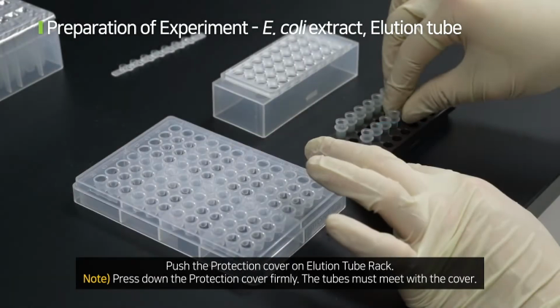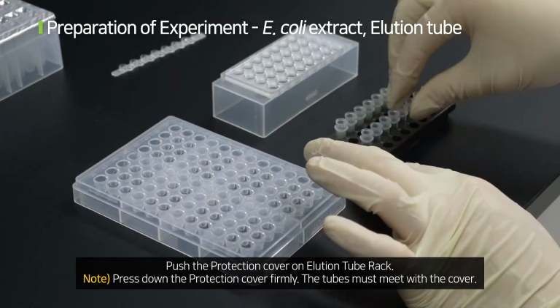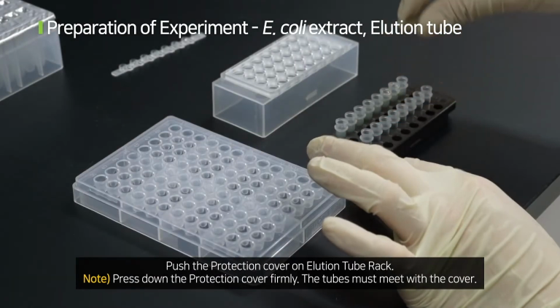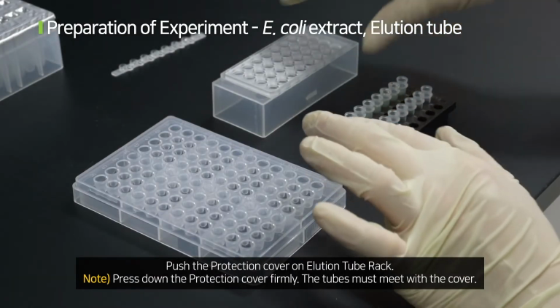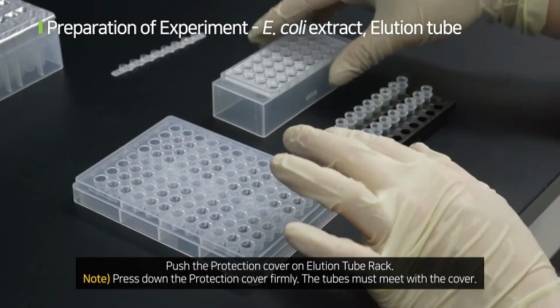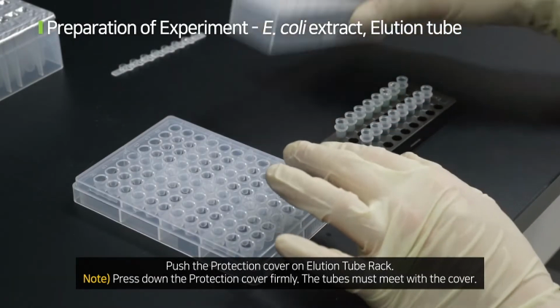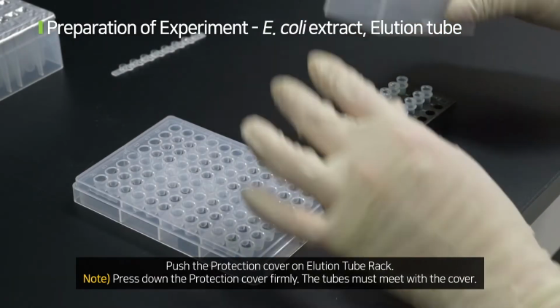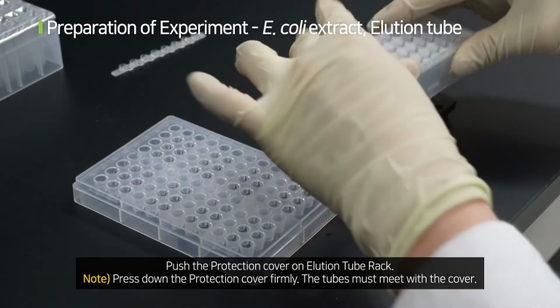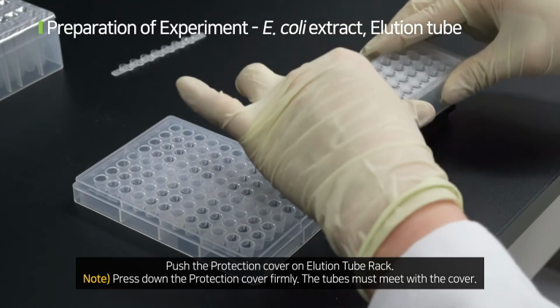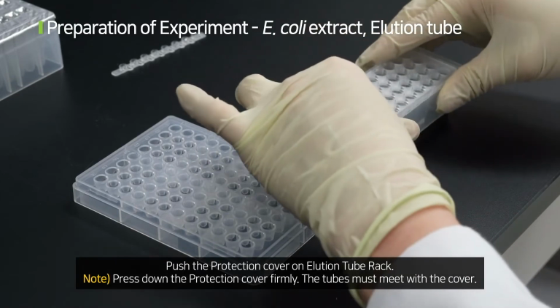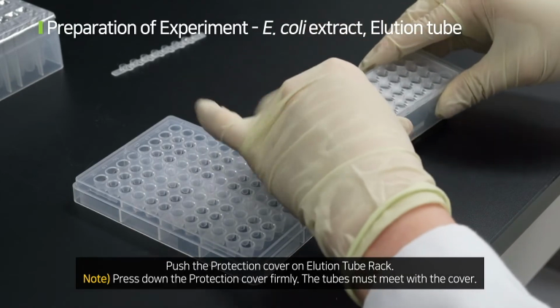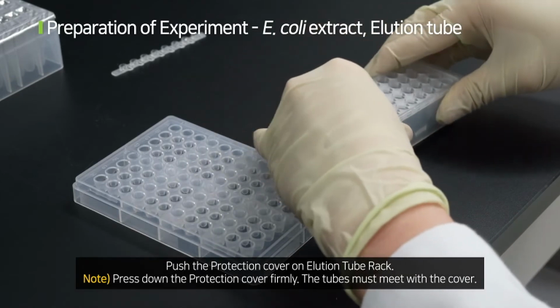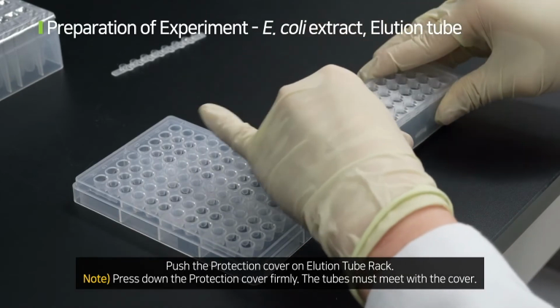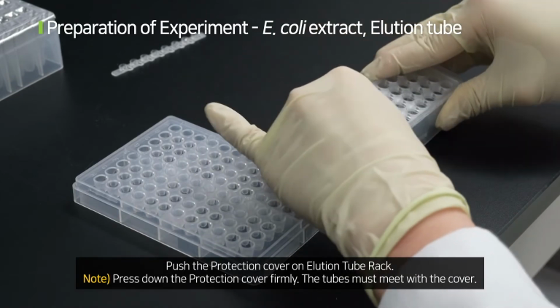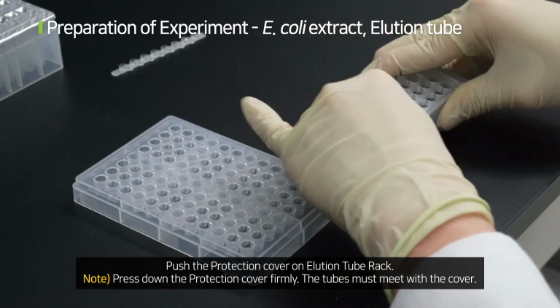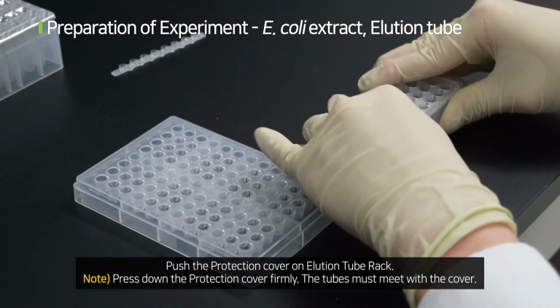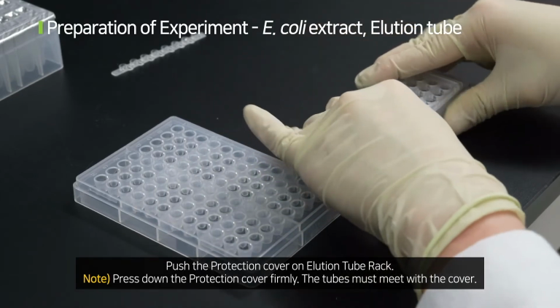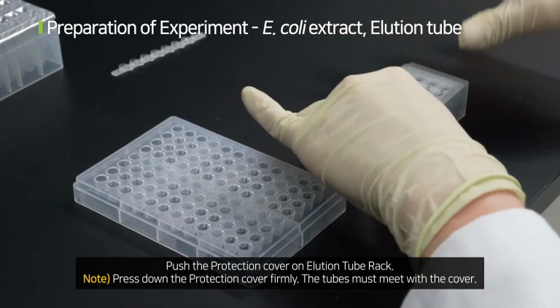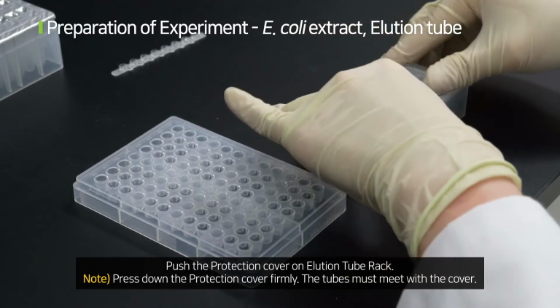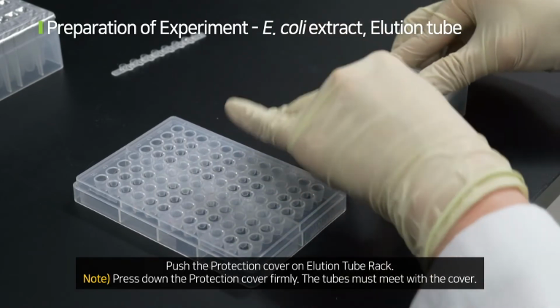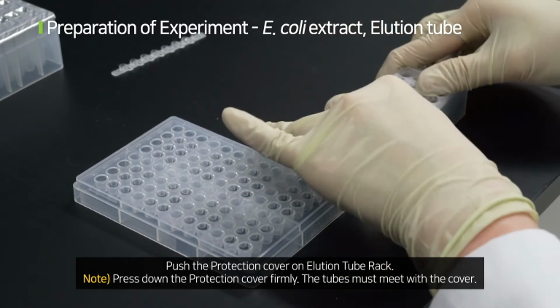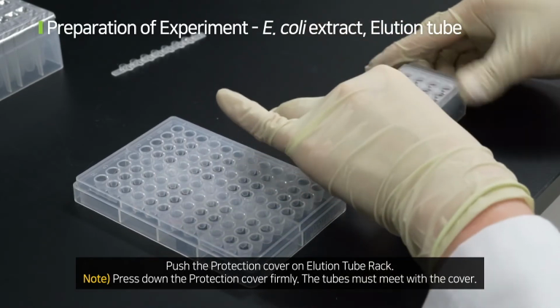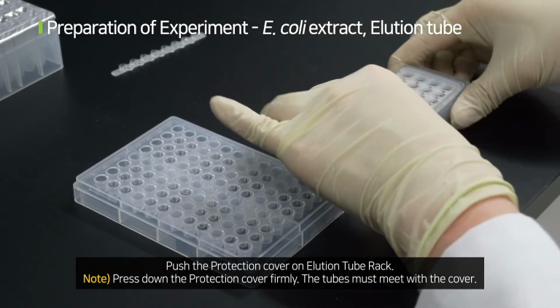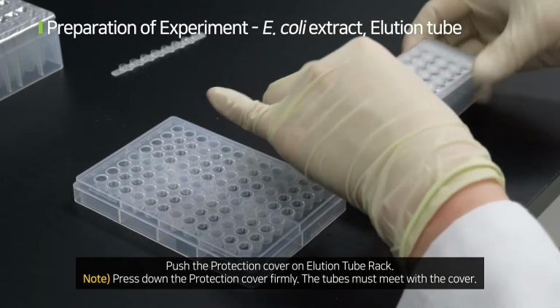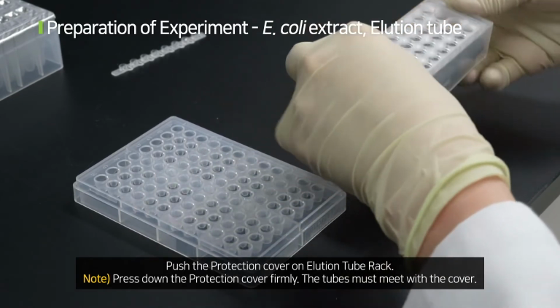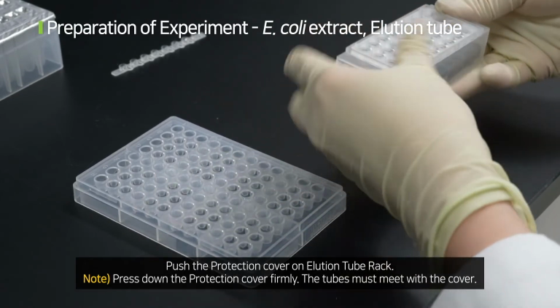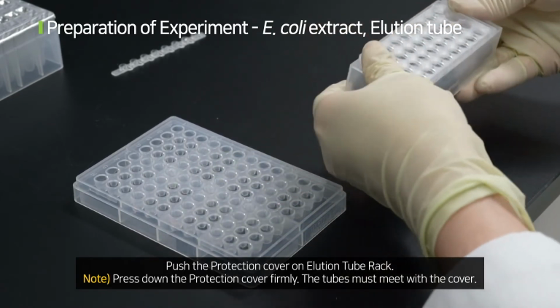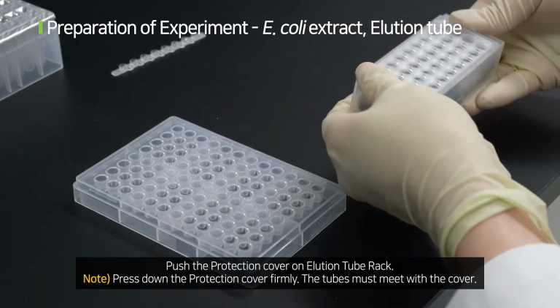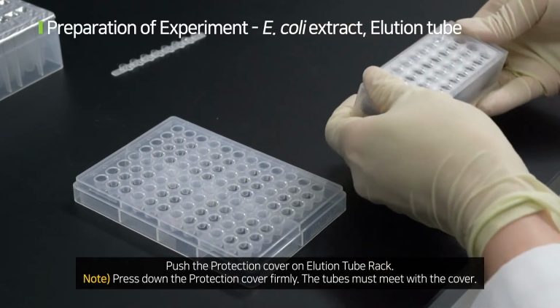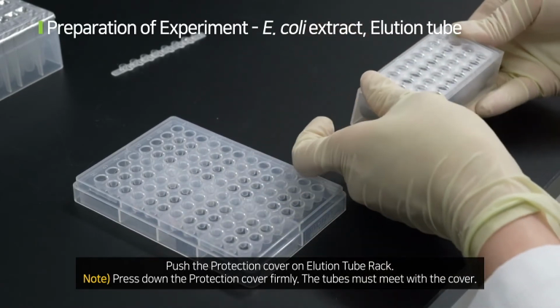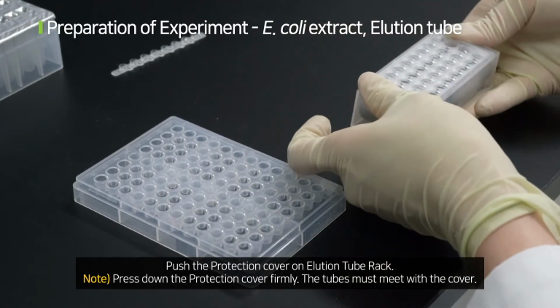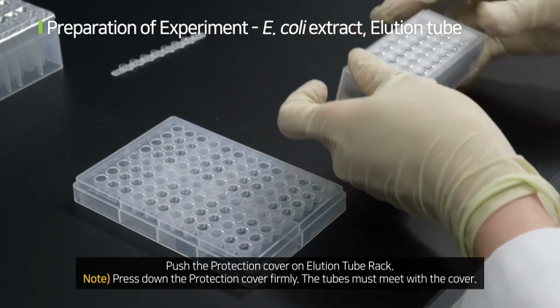Push the protection cover onto the elution tube rack and press it down firmly. The tubes must meet with the cover.